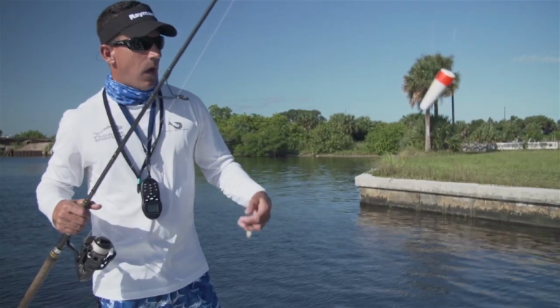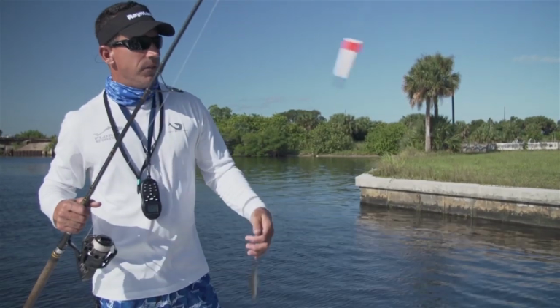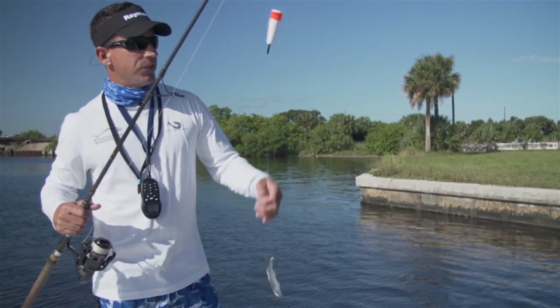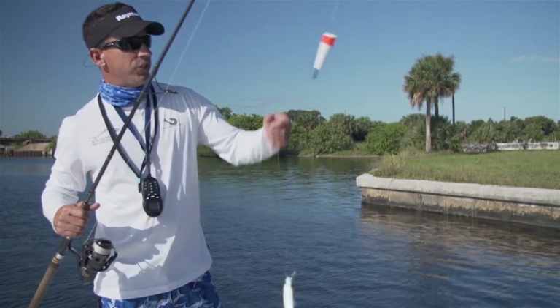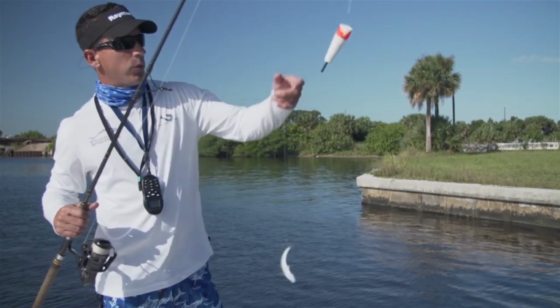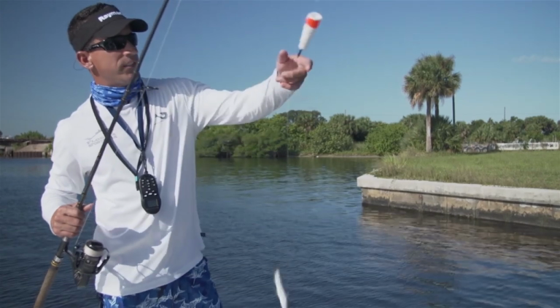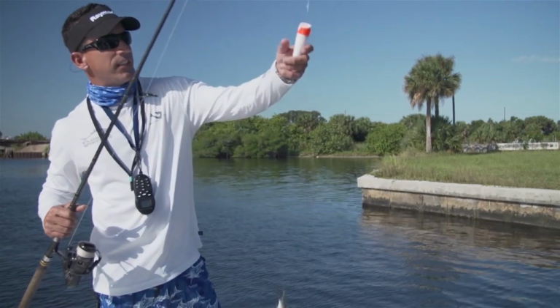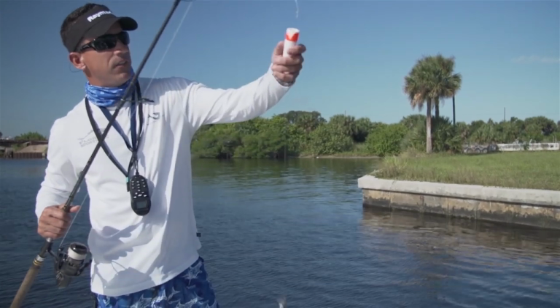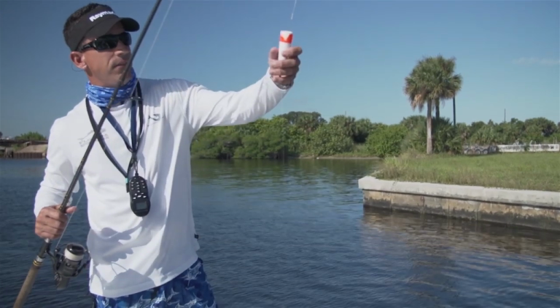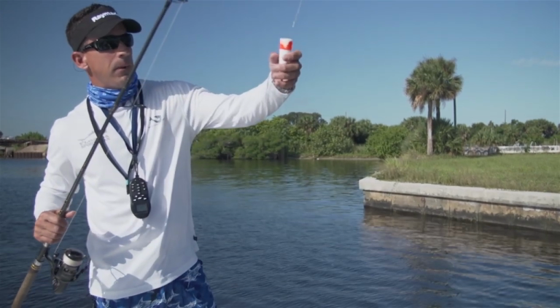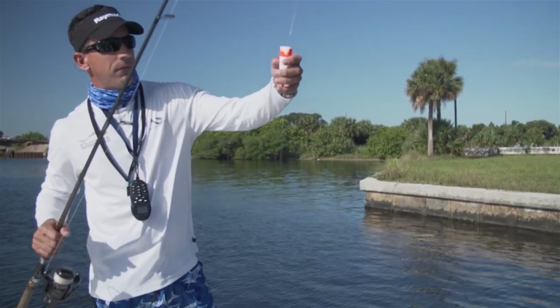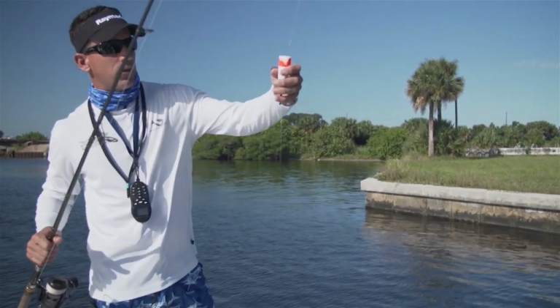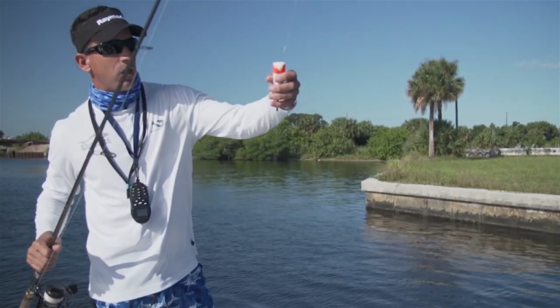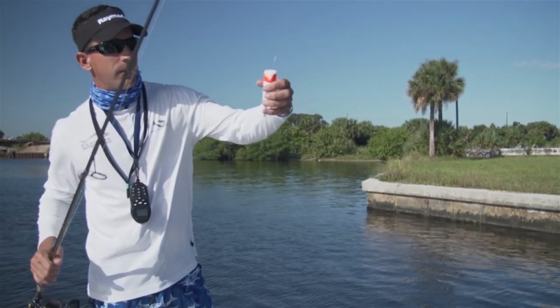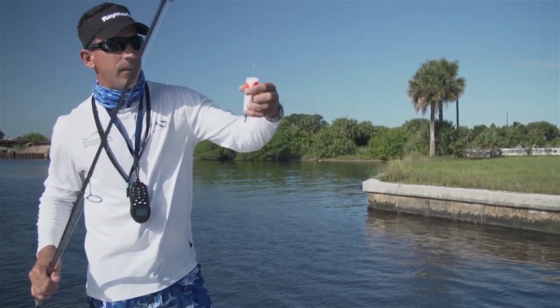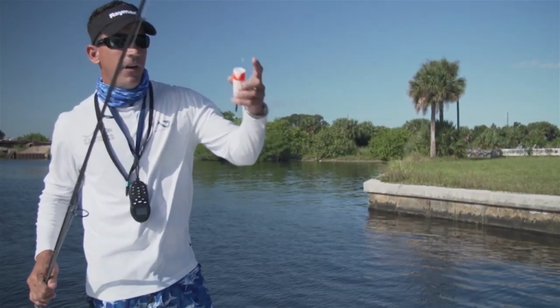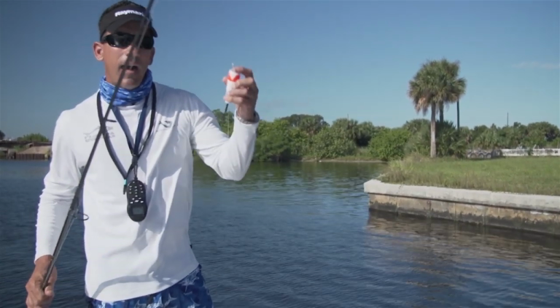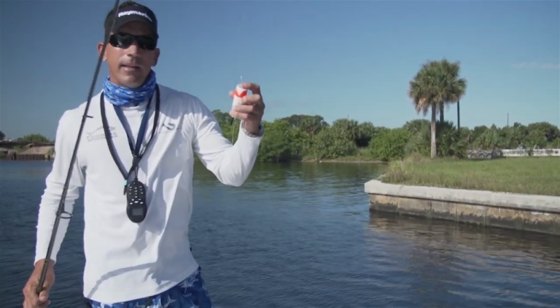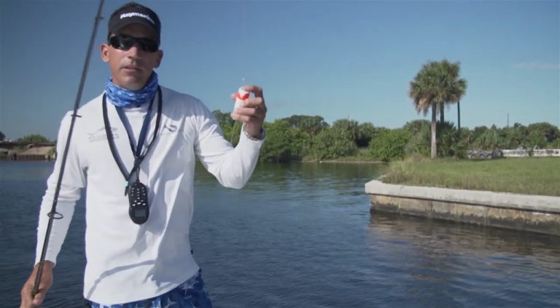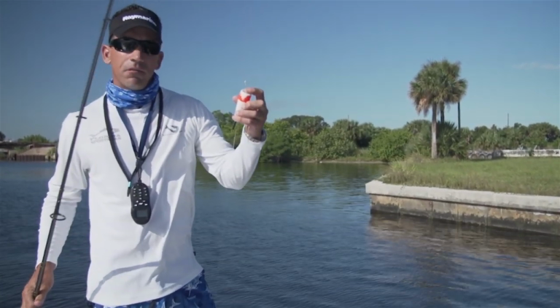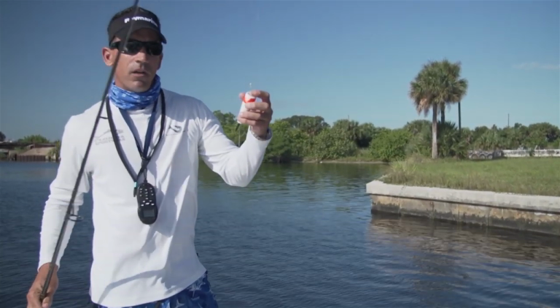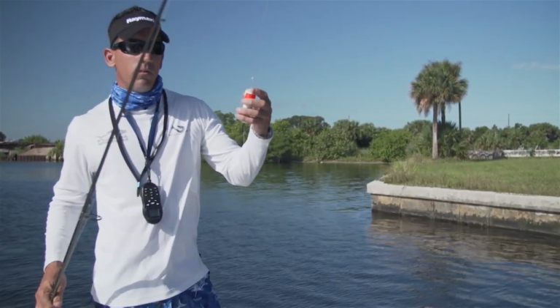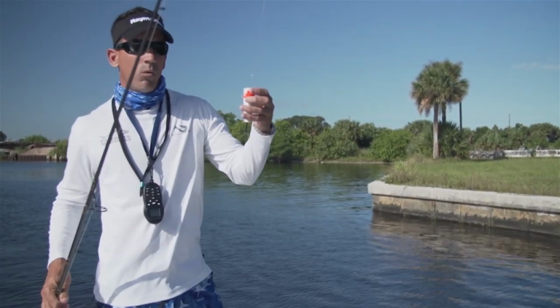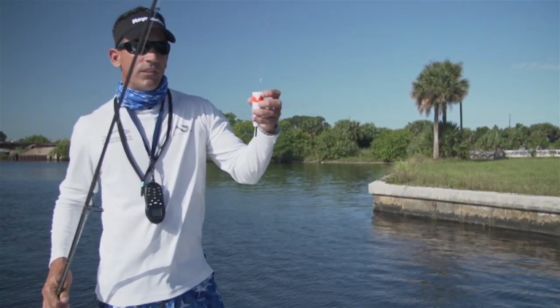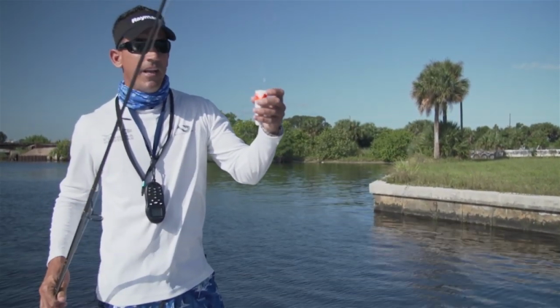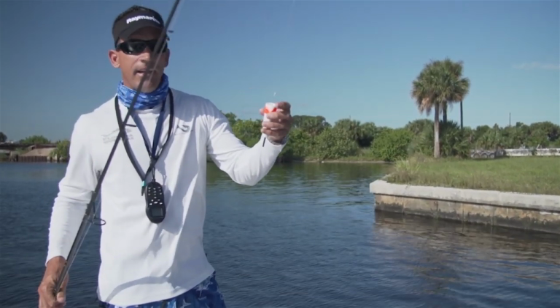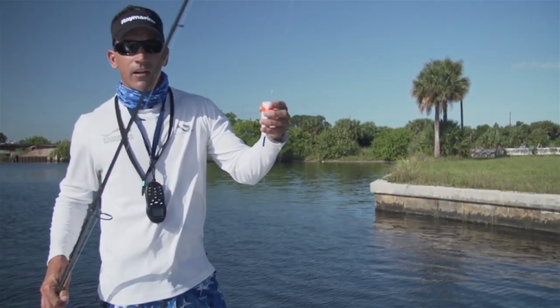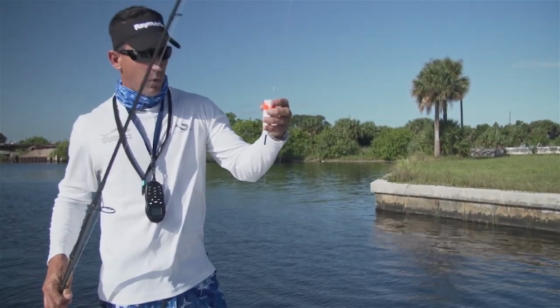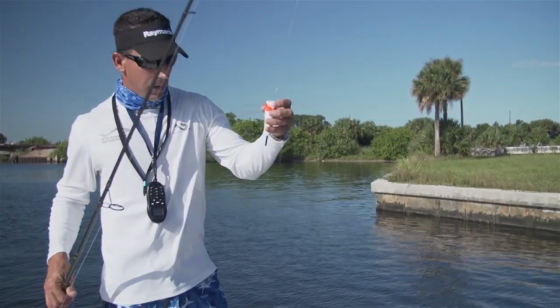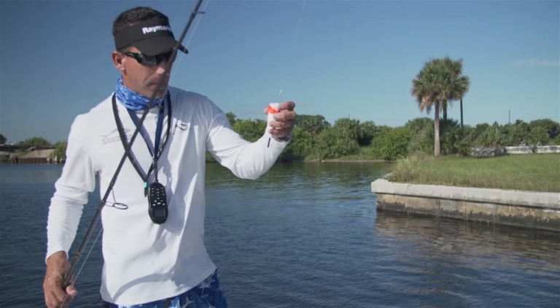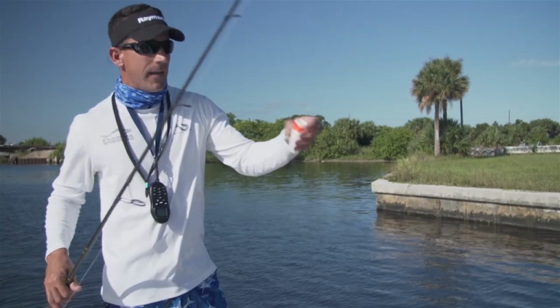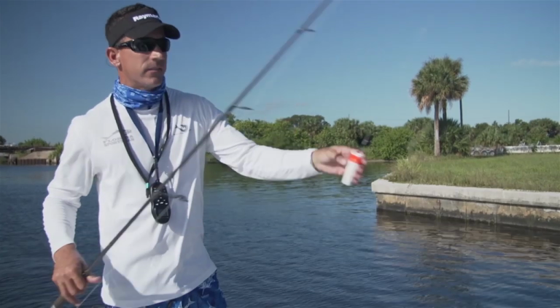I'm using a short section of 50-pound fluorocarbon leader. I like to use a float more as an indicator of where my bait is.